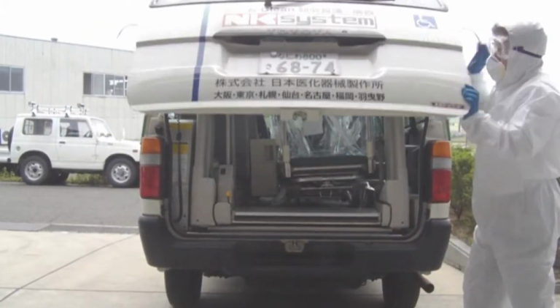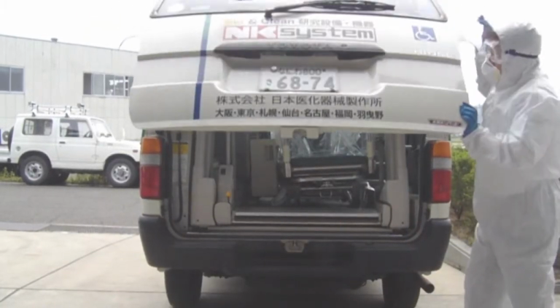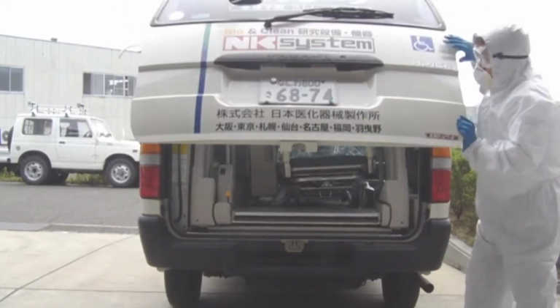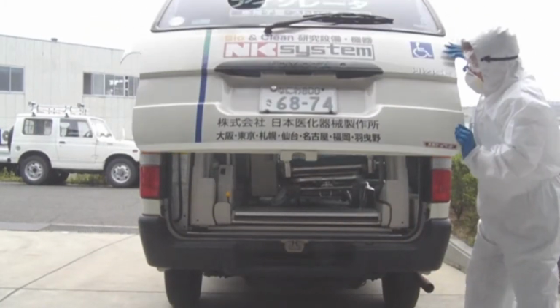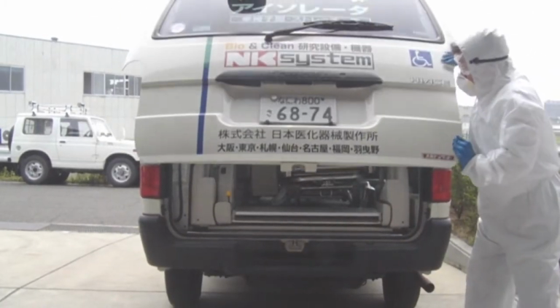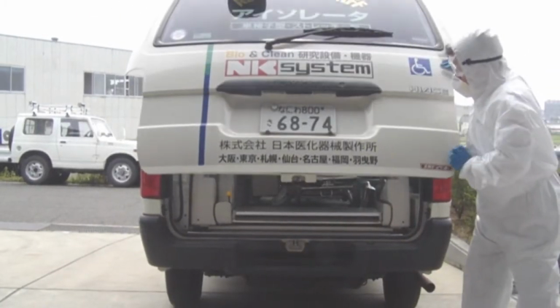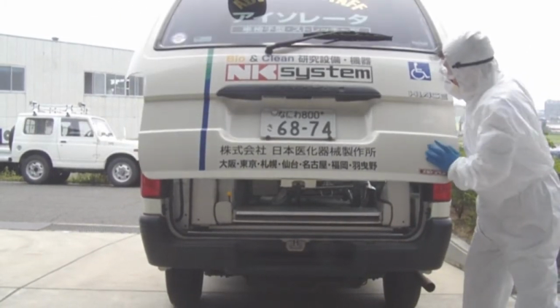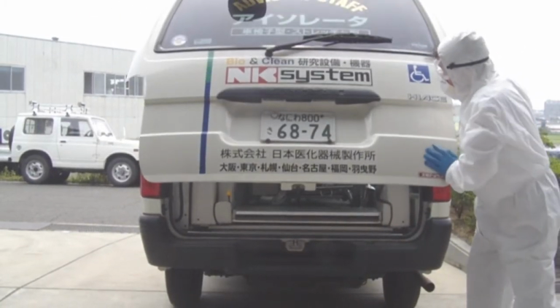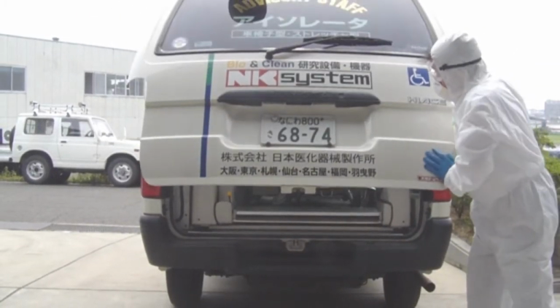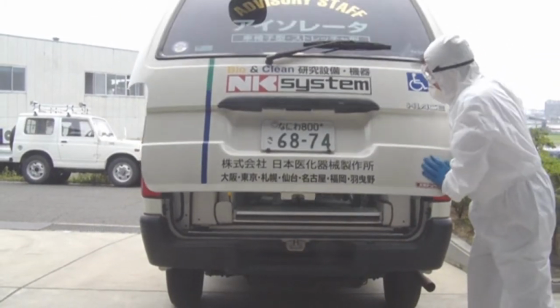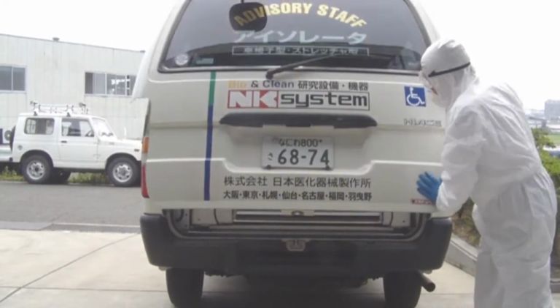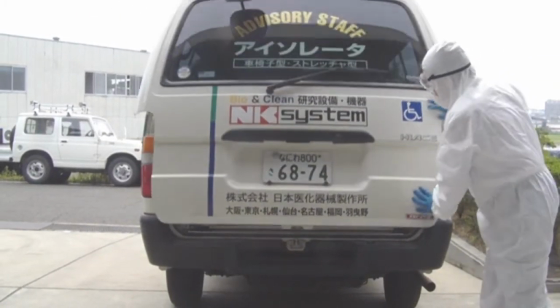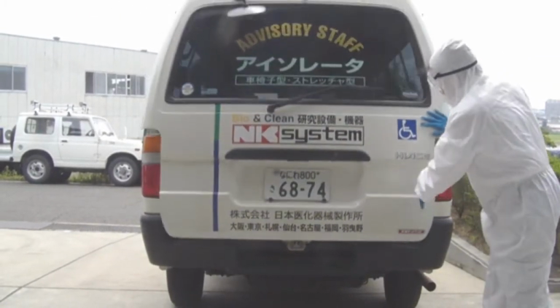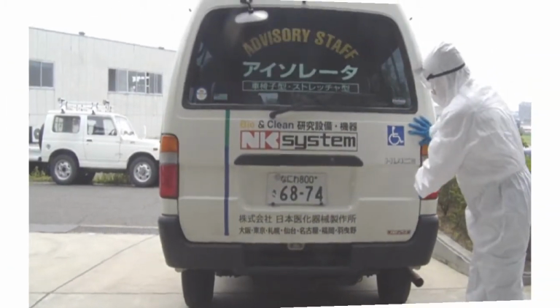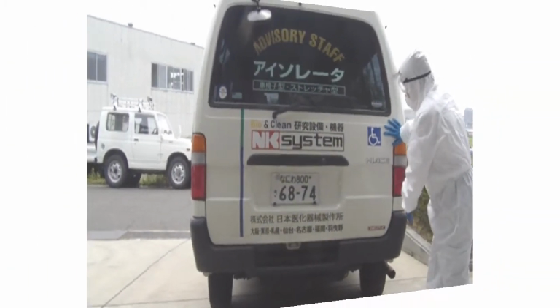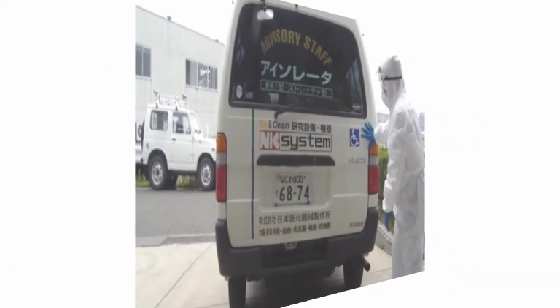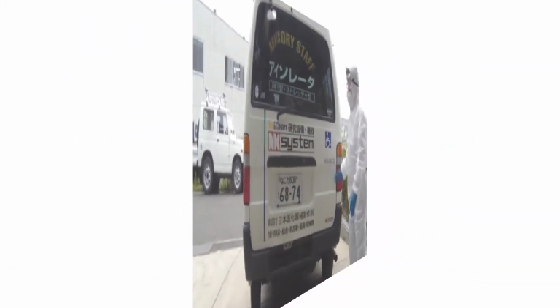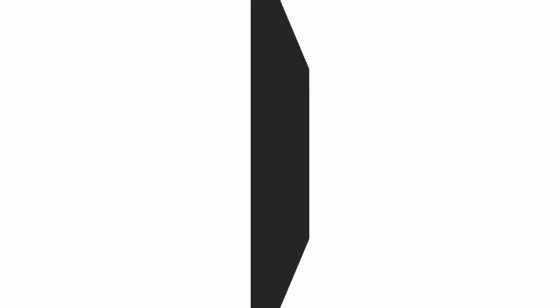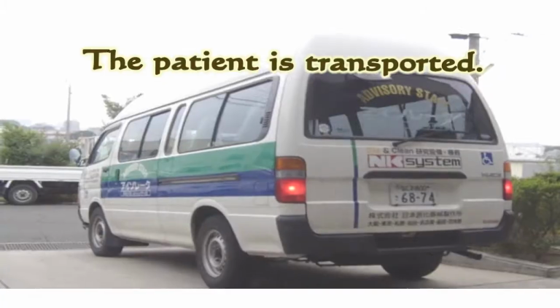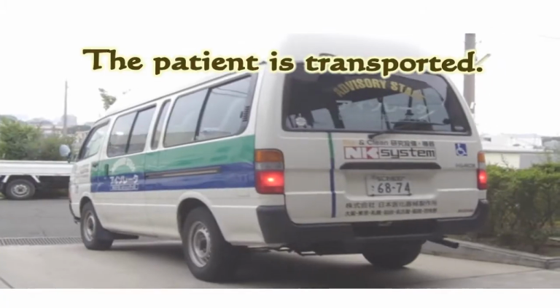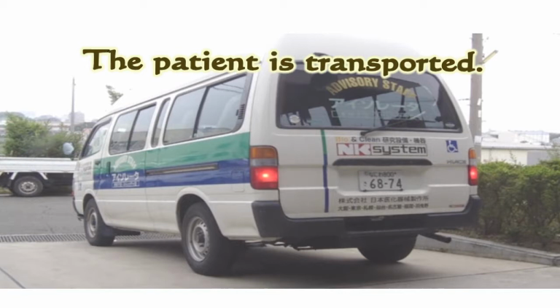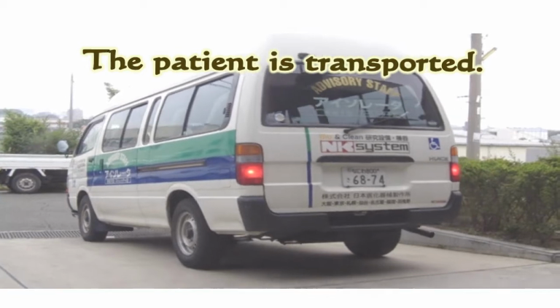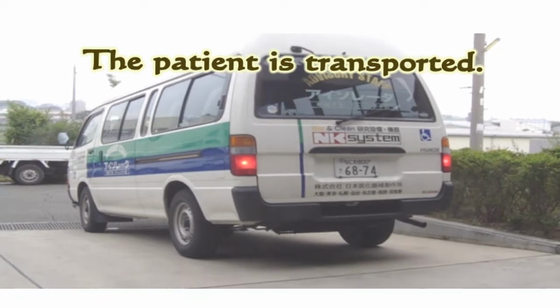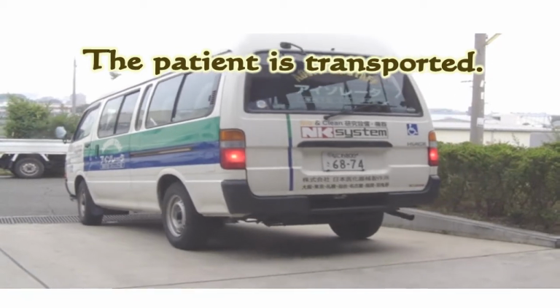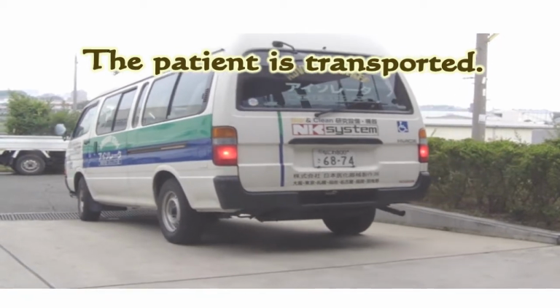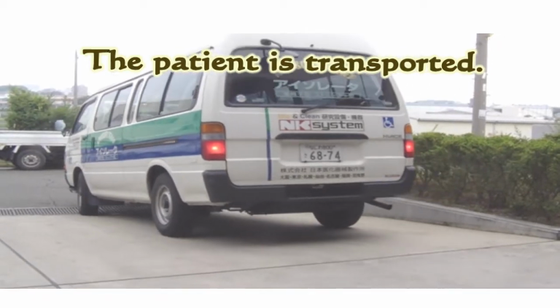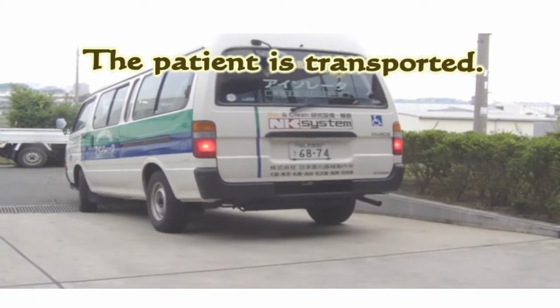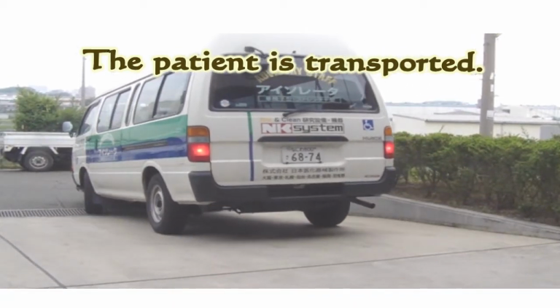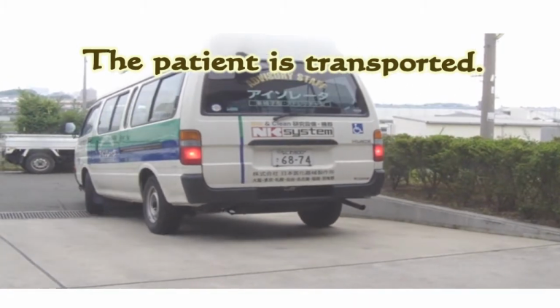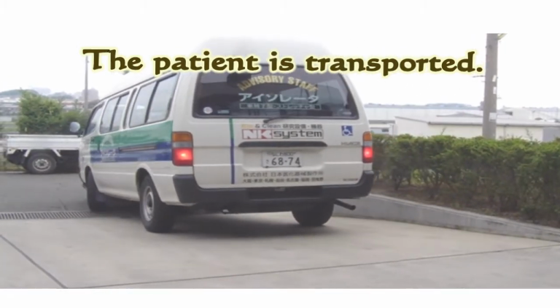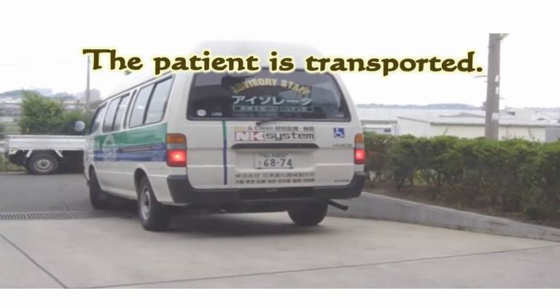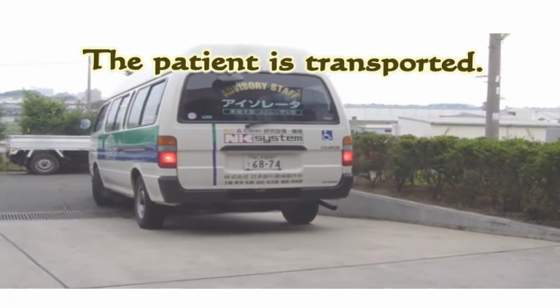The lock button is turned on. The patient is now ready to be transported.